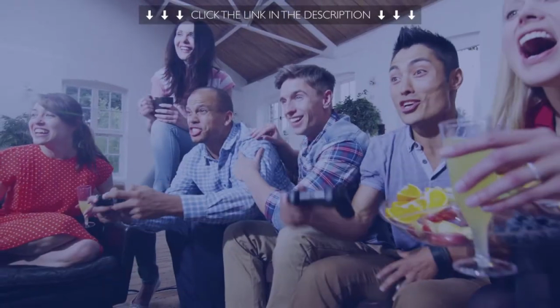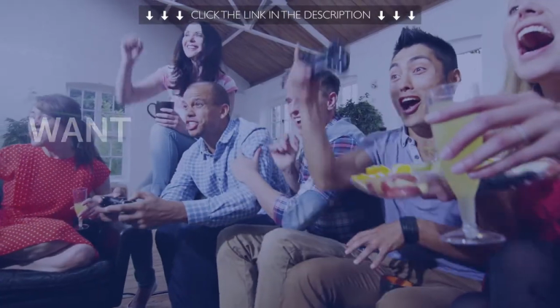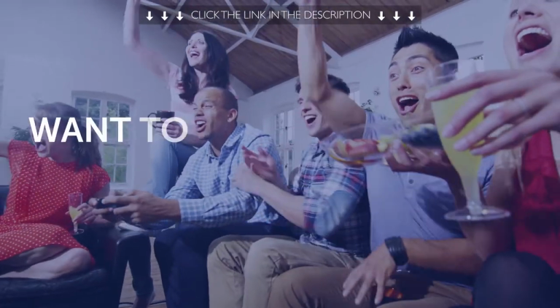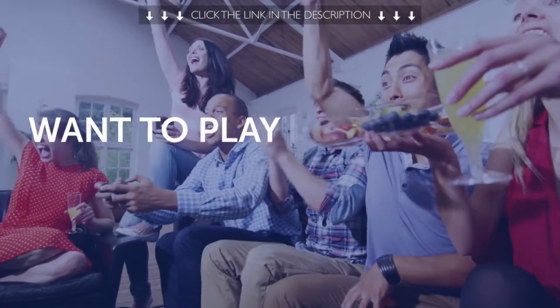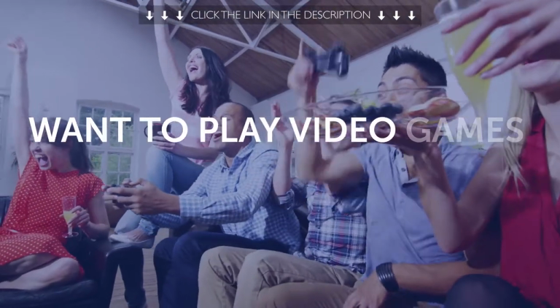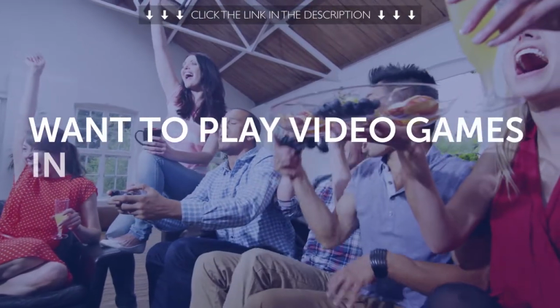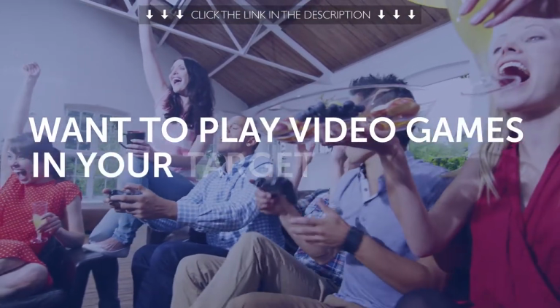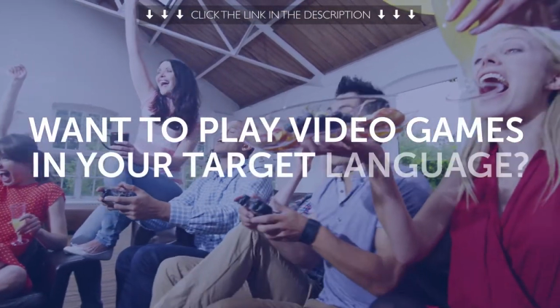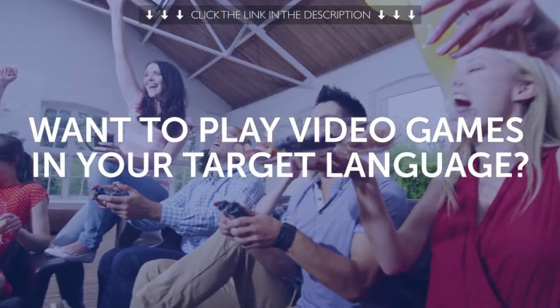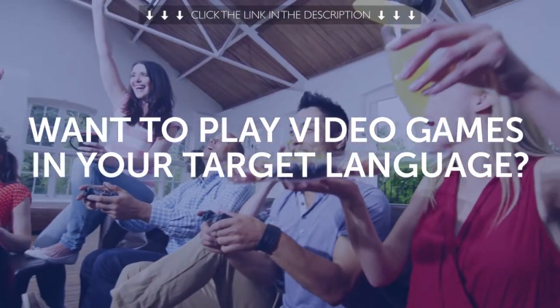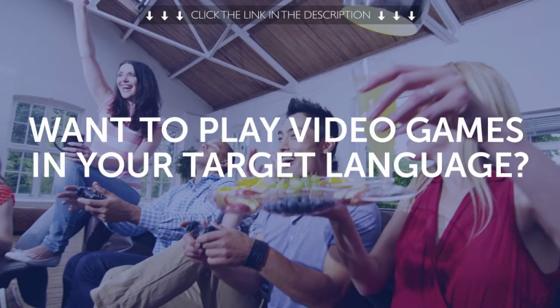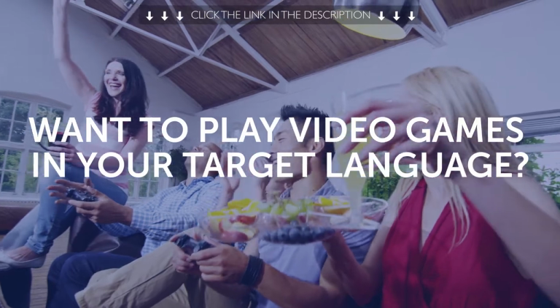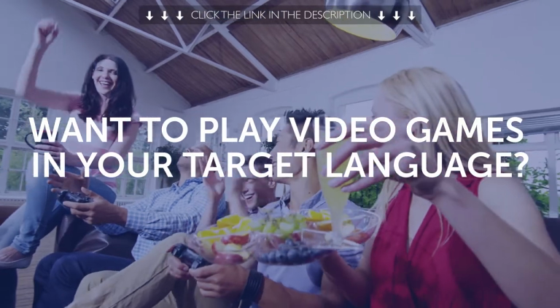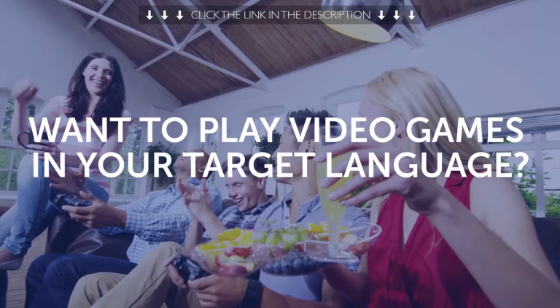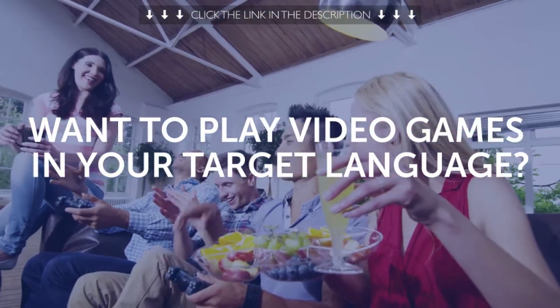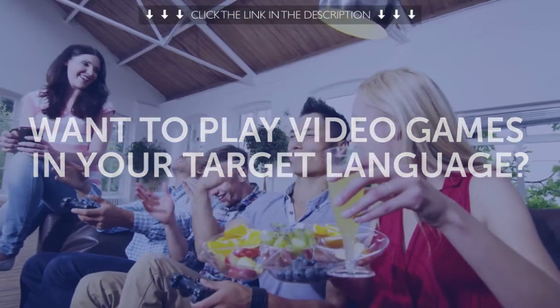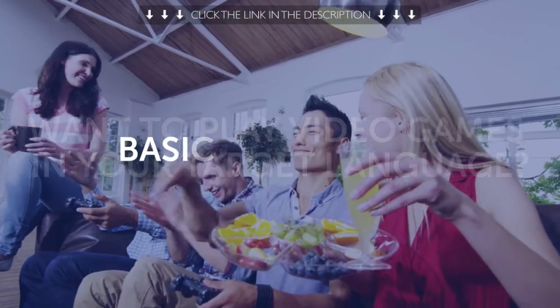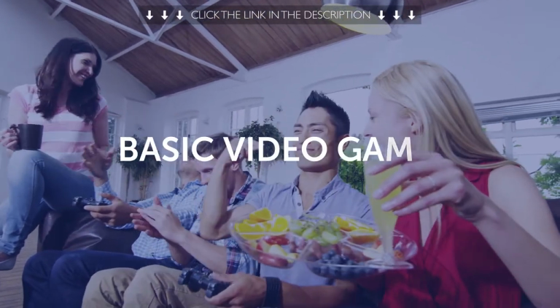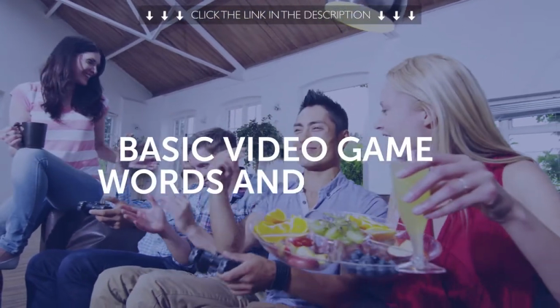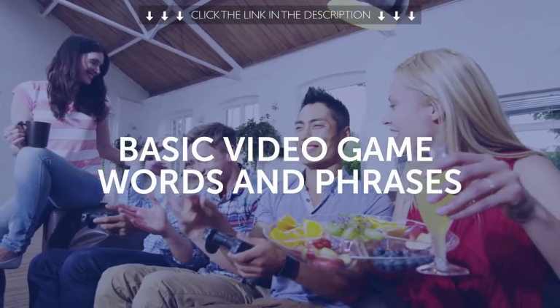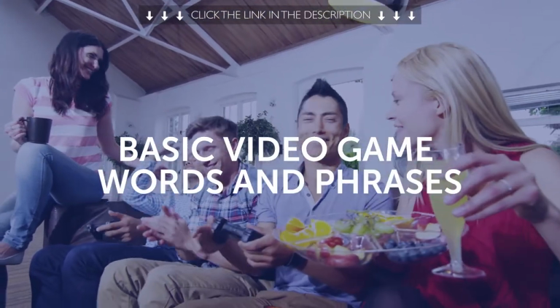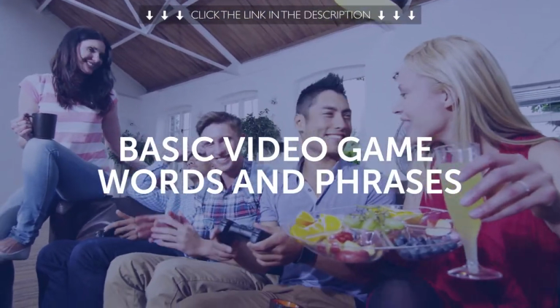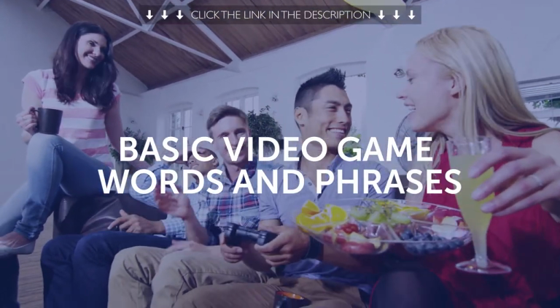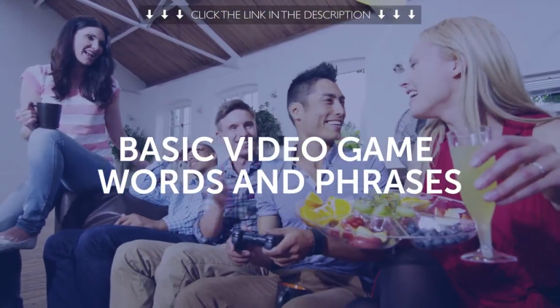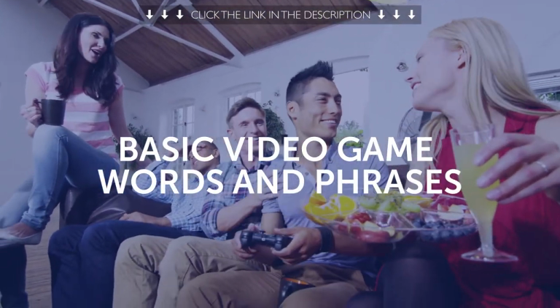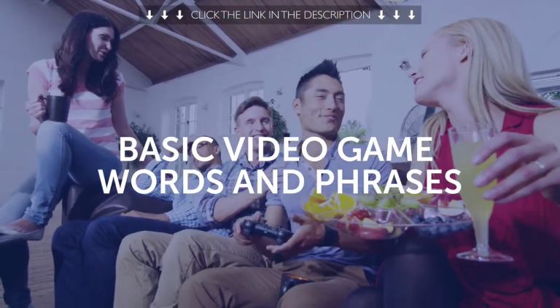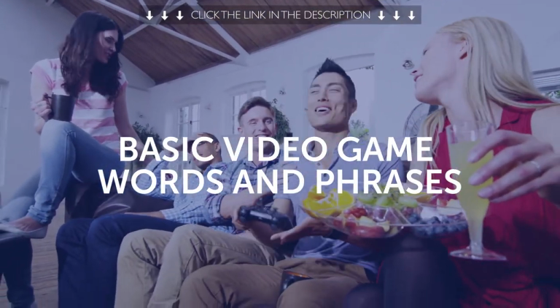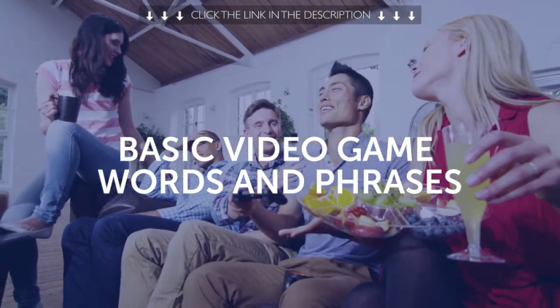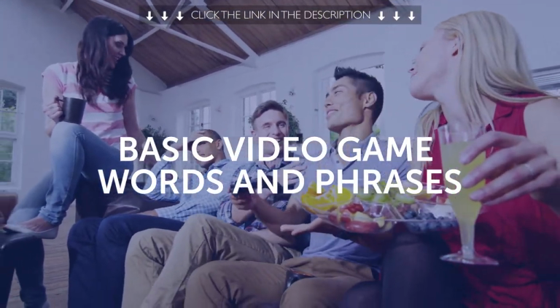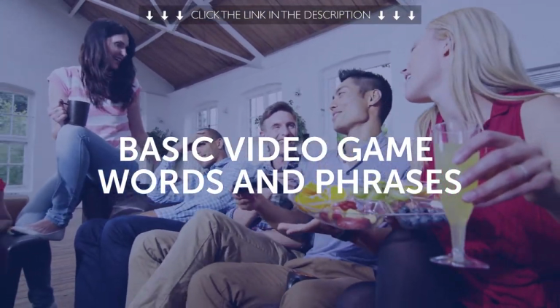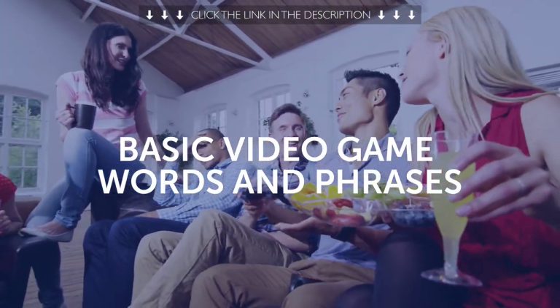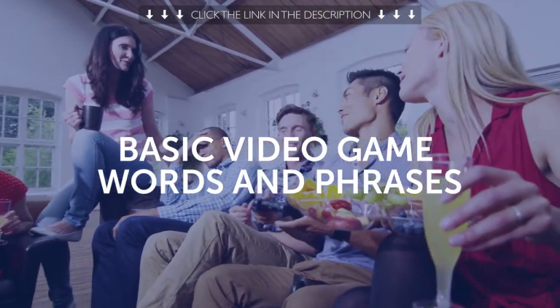Fifth, want to play video games in your target language? You'll learn the basic video game words and phrases with this one-minute lesson.